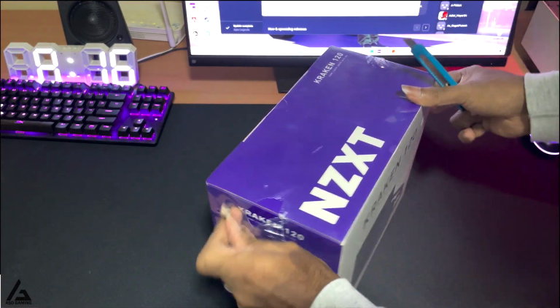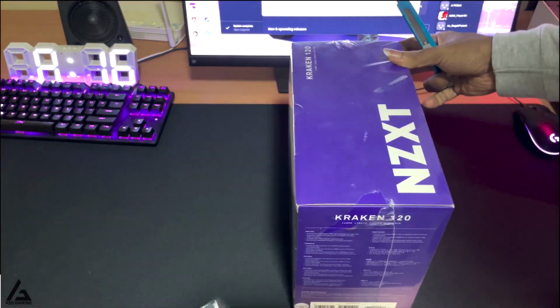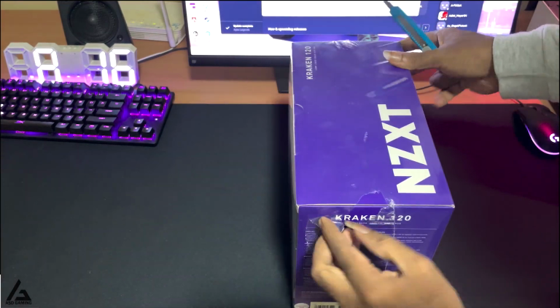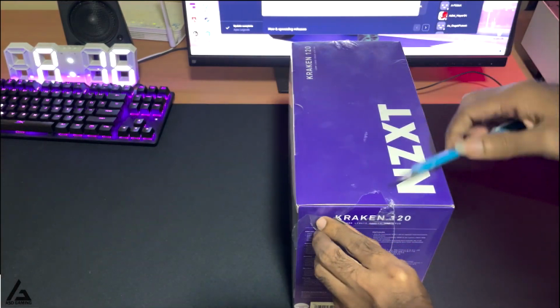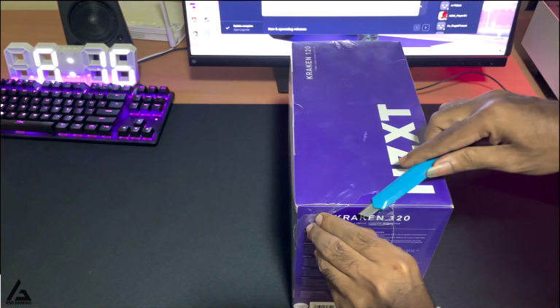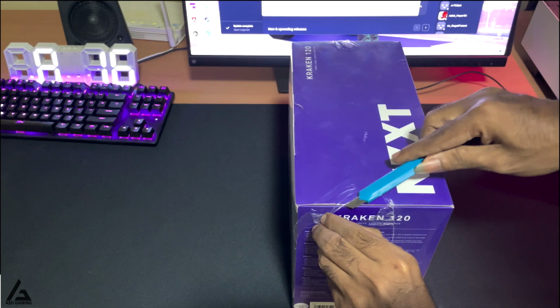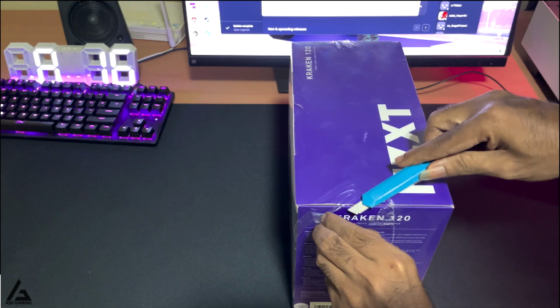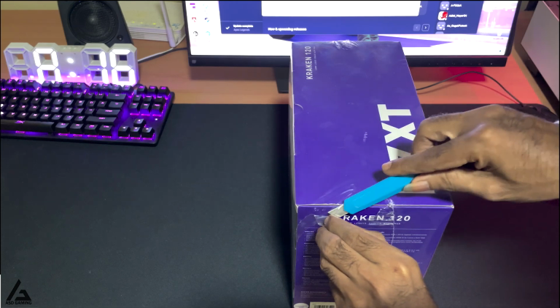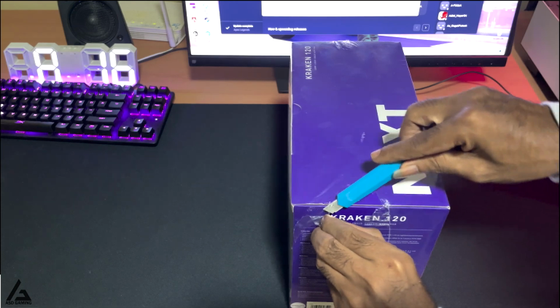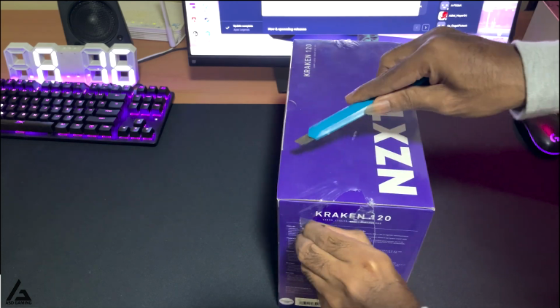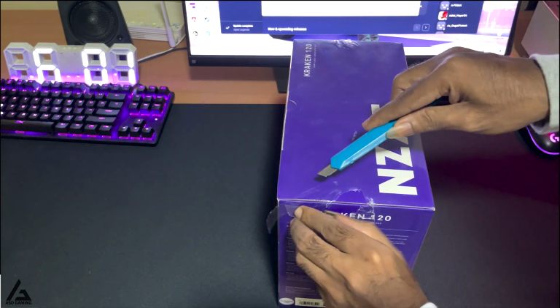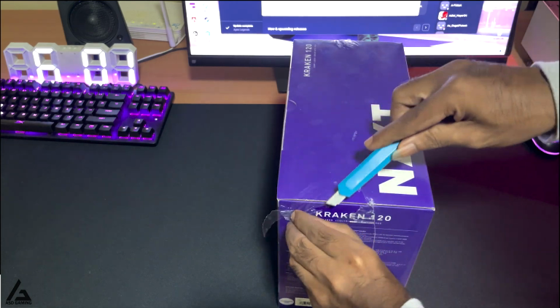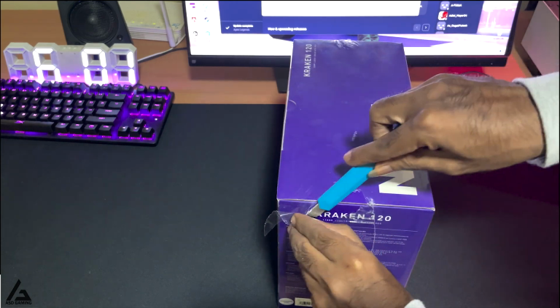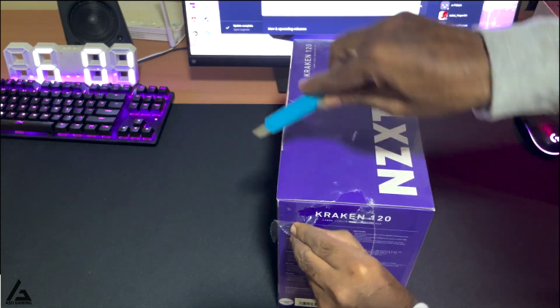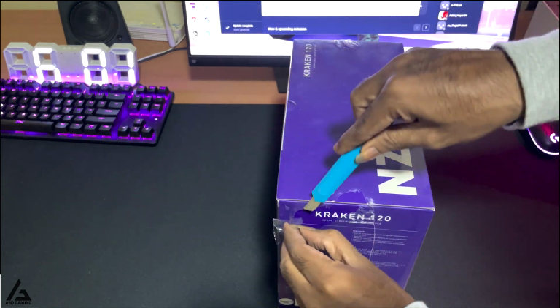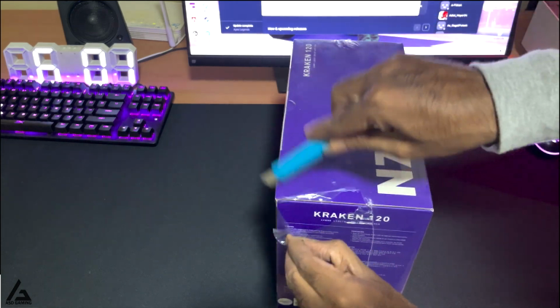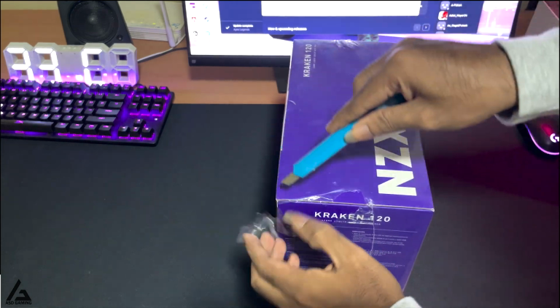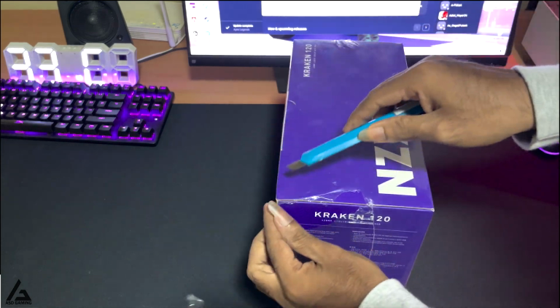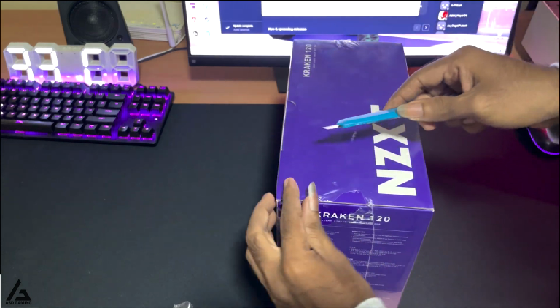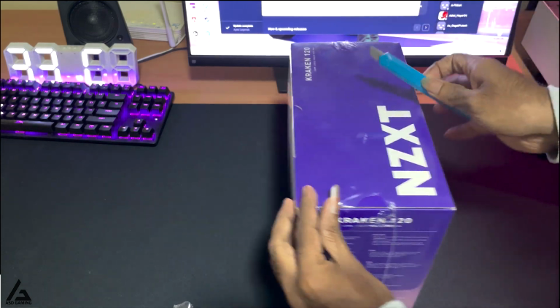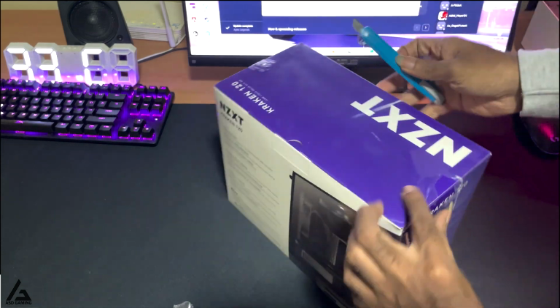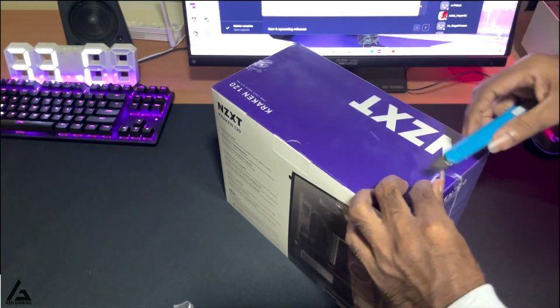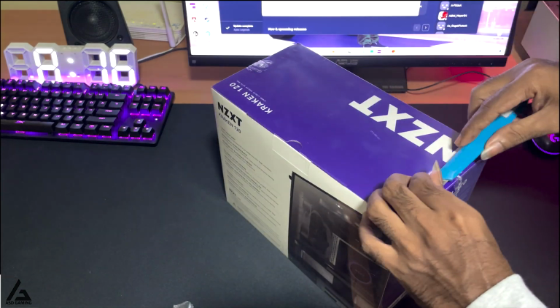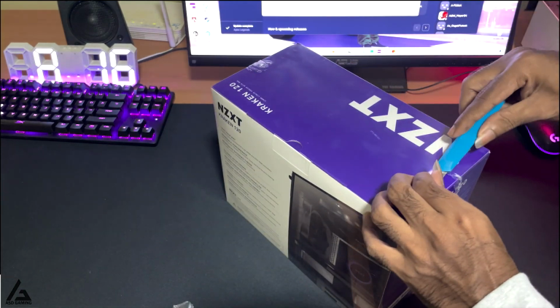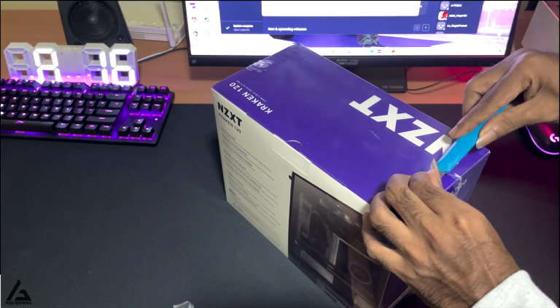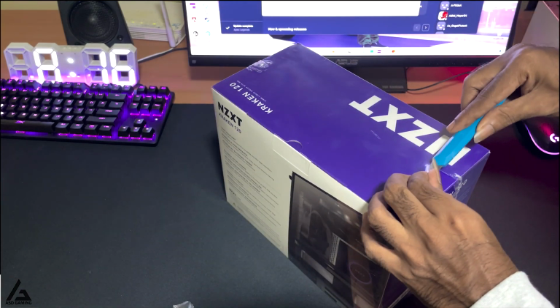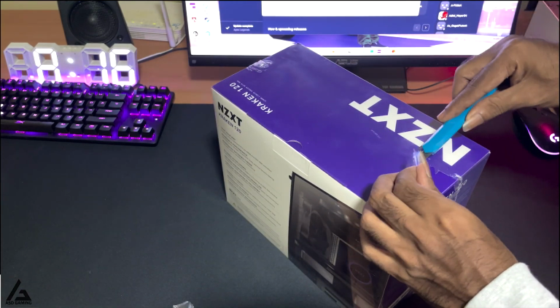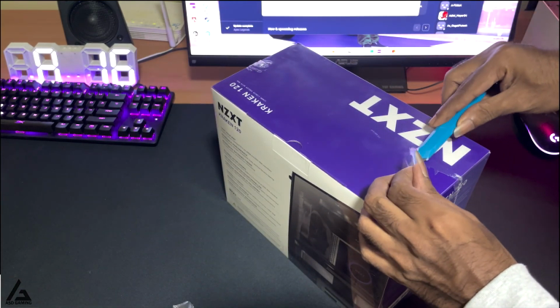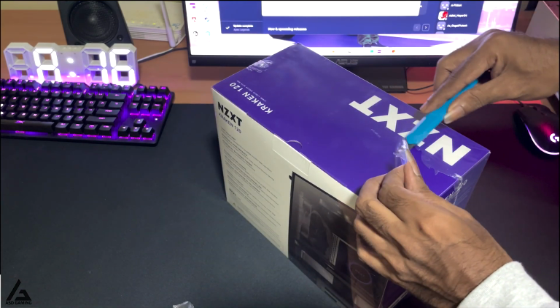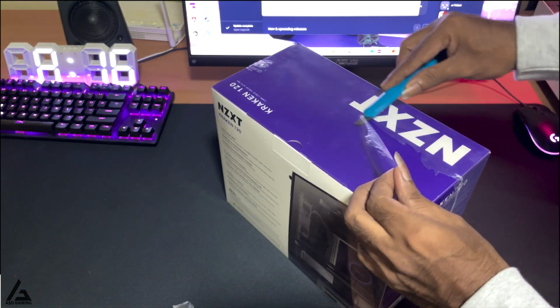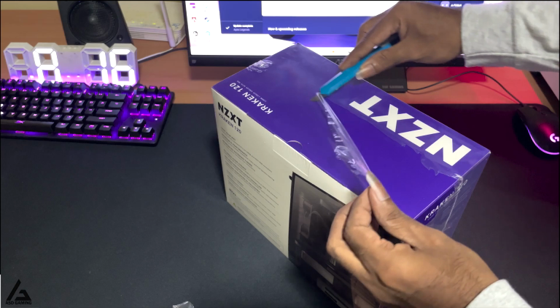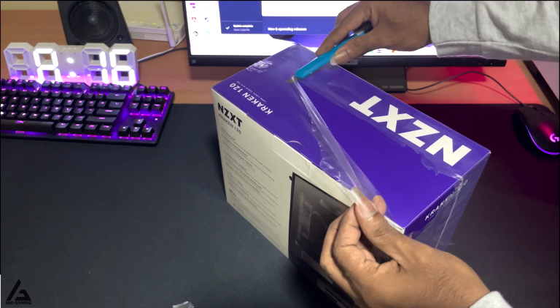I prepared a little unboxing clip for both the cooler and the graphics card, so let's see that first.